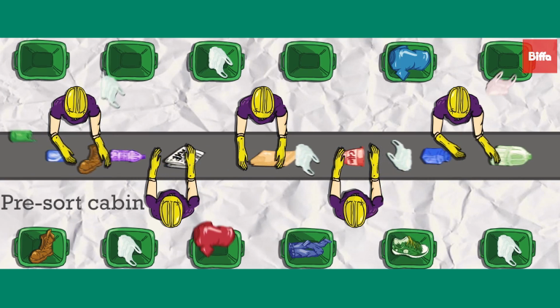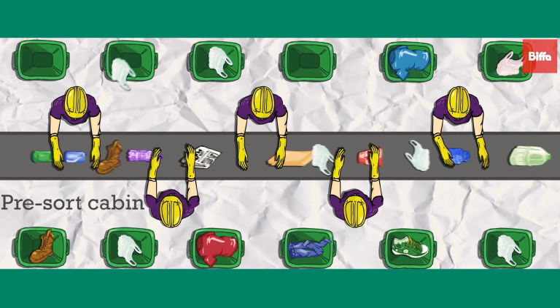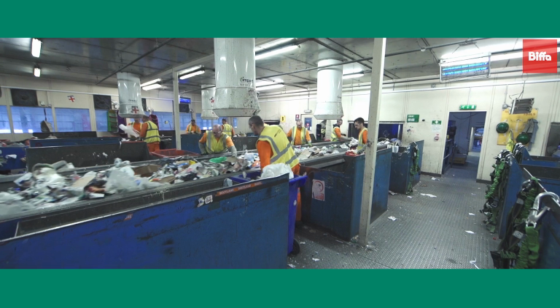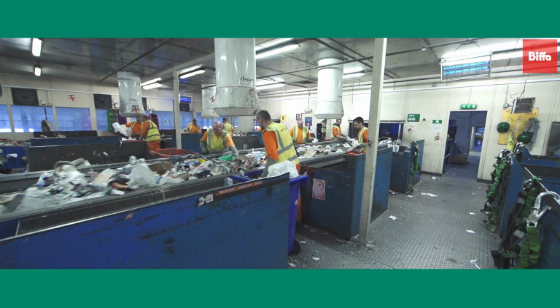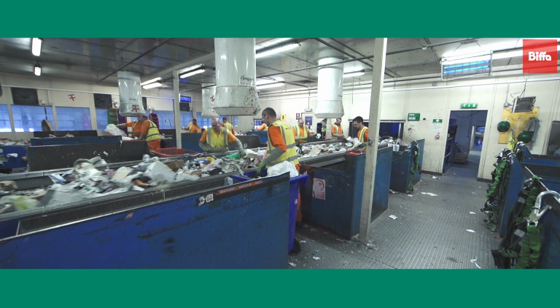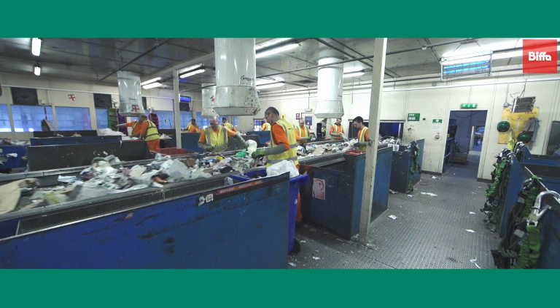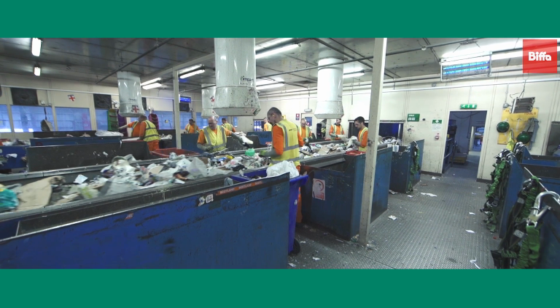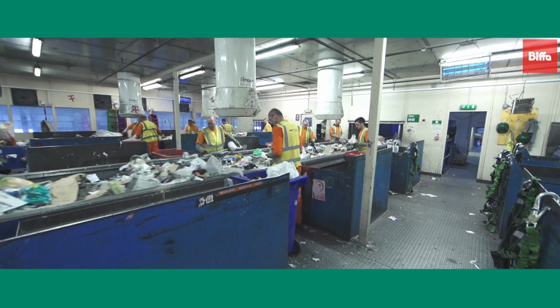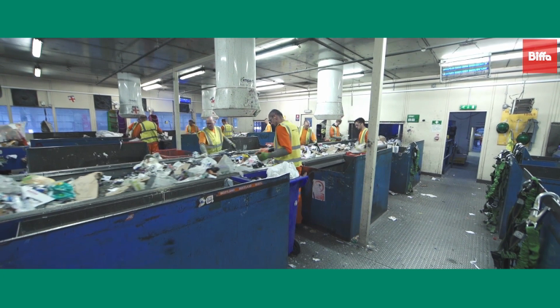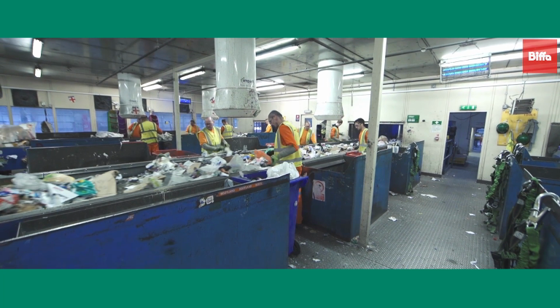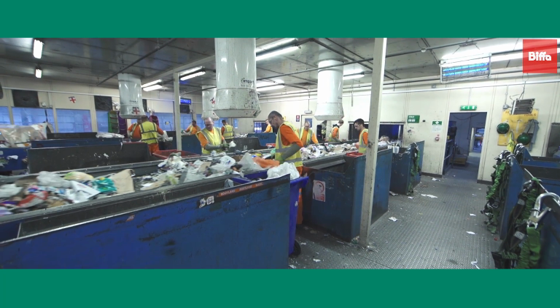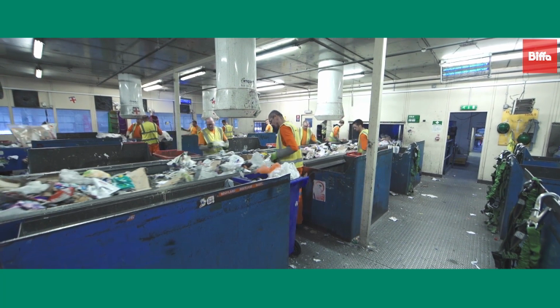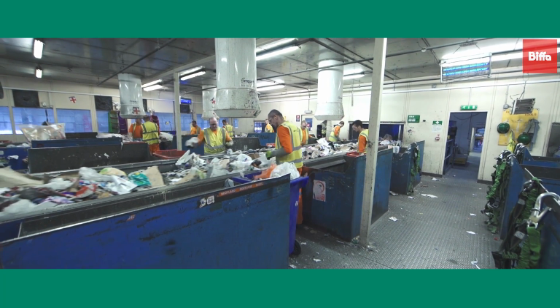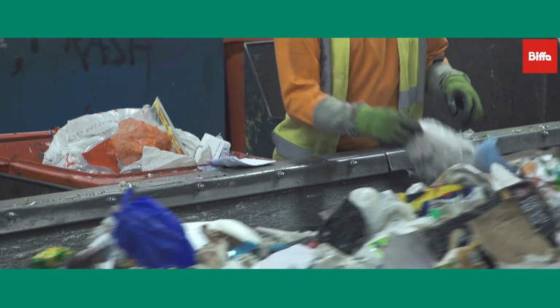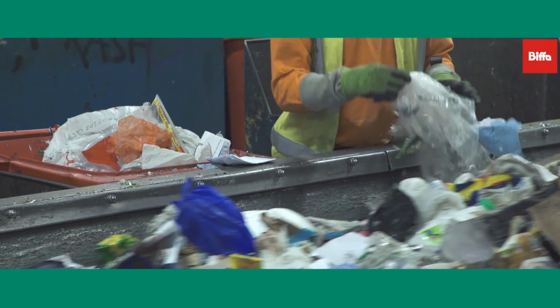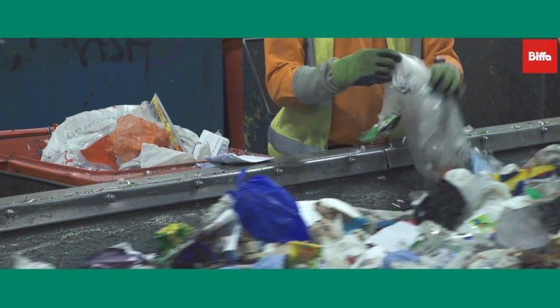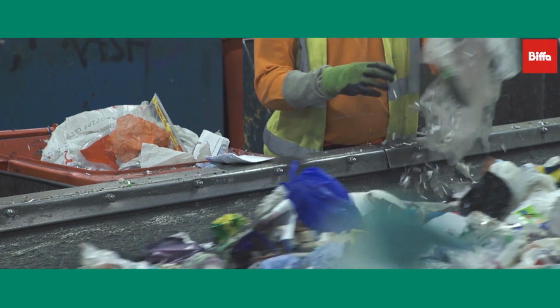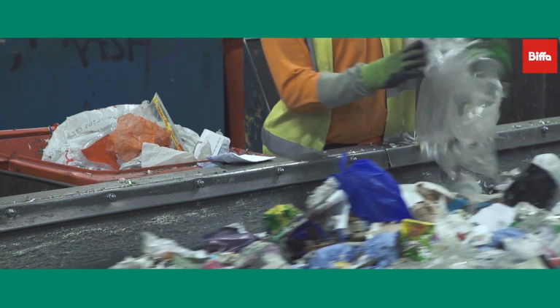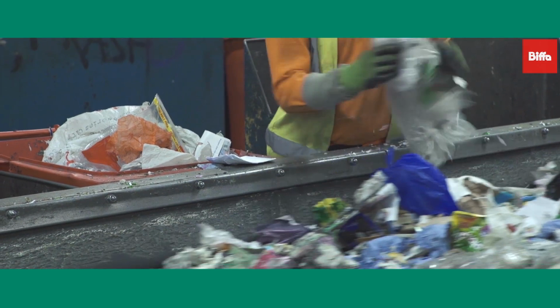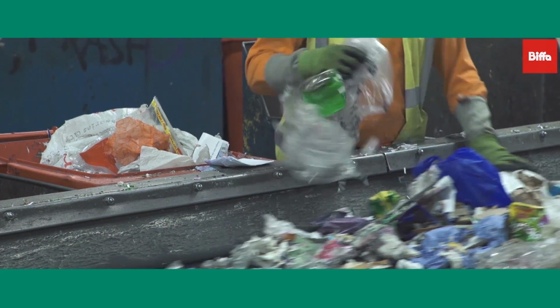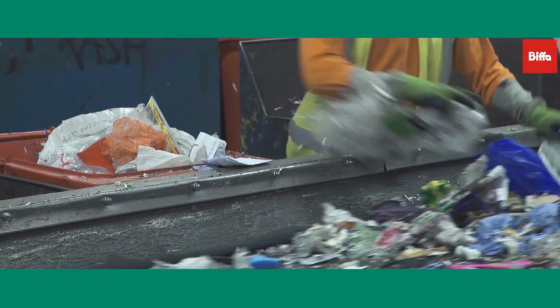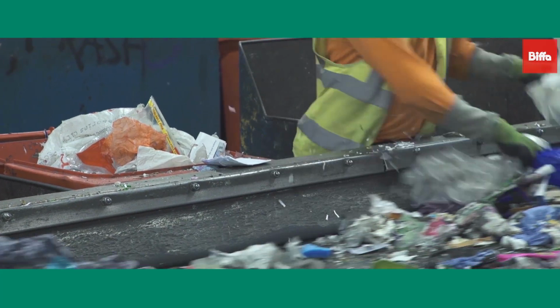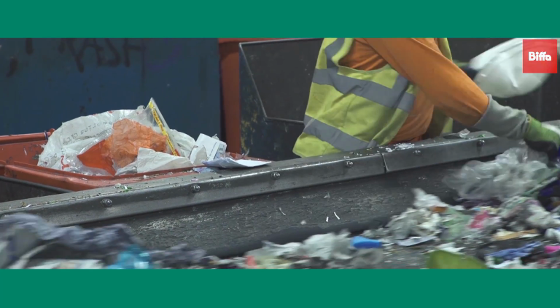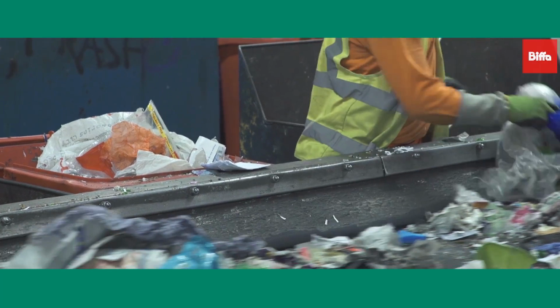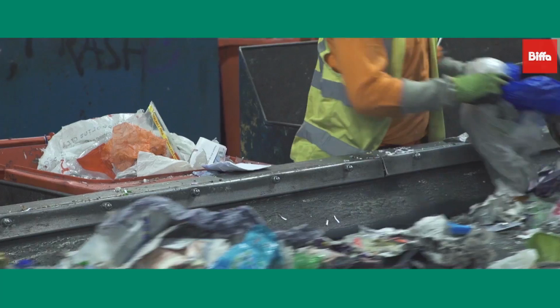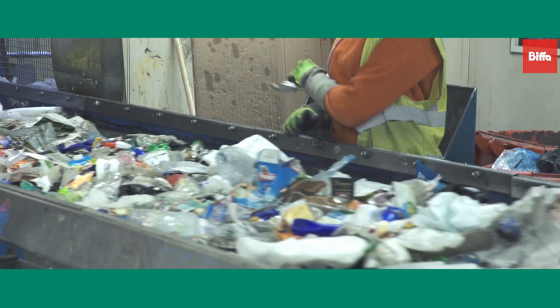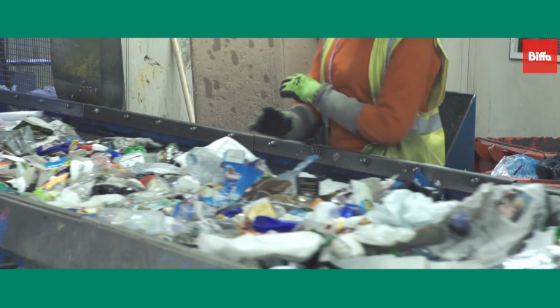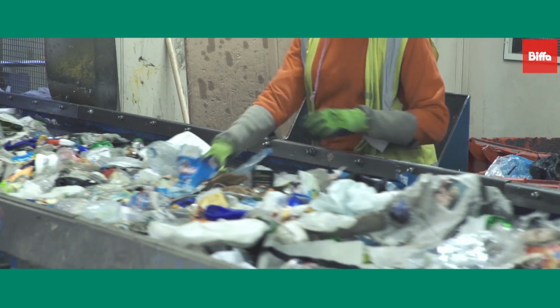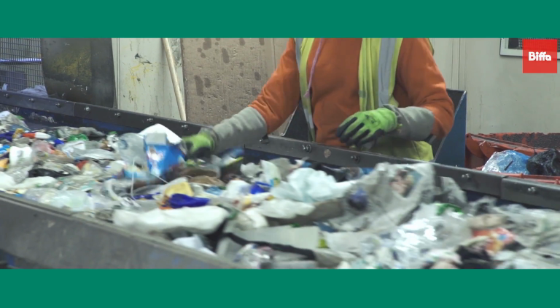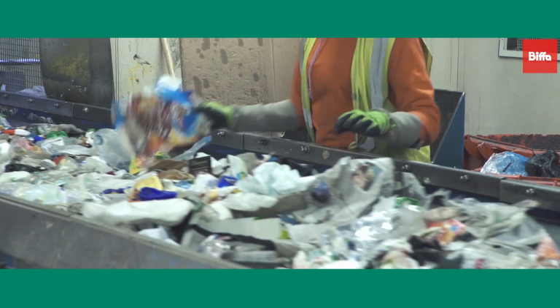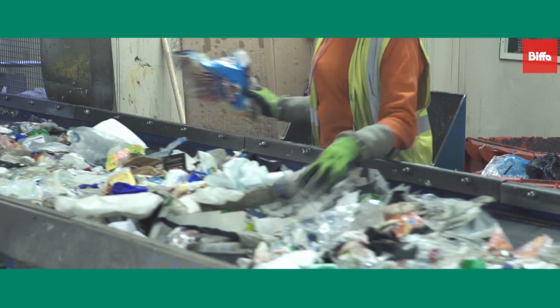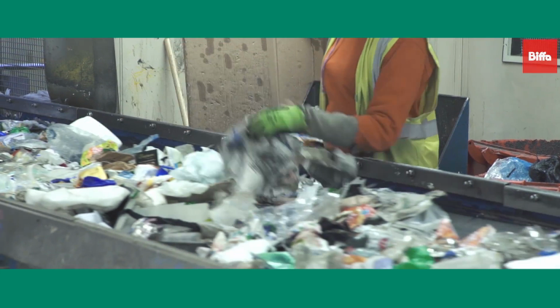This is where quality assurance pickers remove any contaminants such as nappies, textiles, food and garden waste.